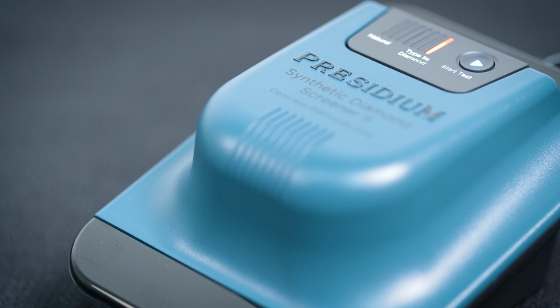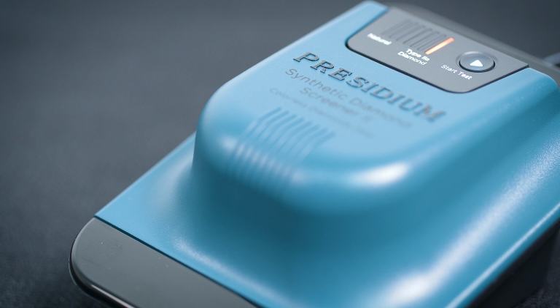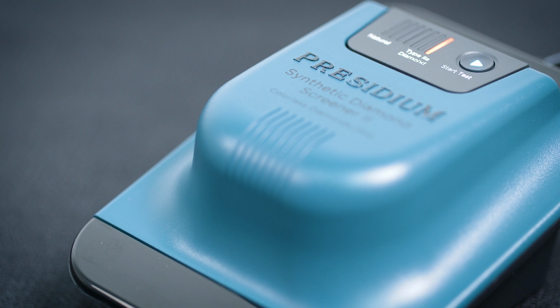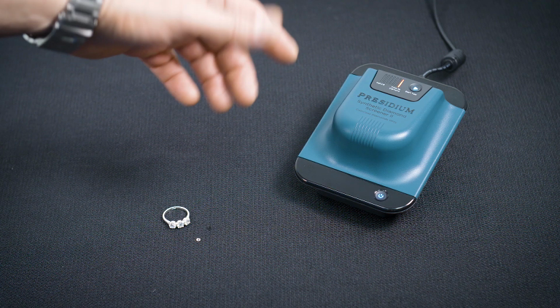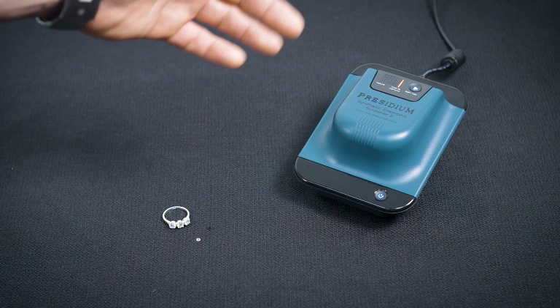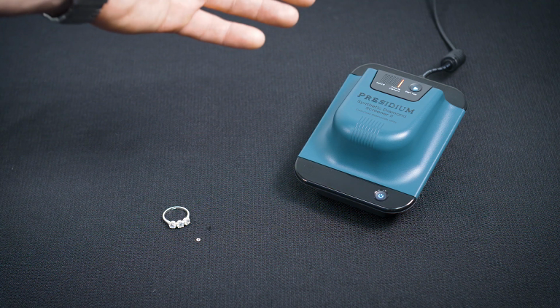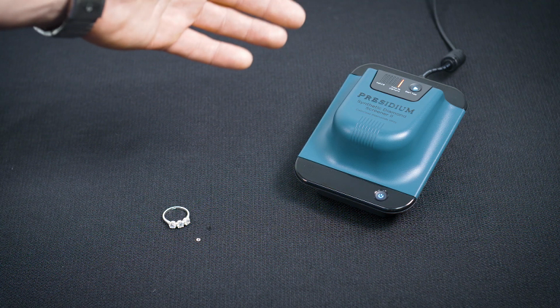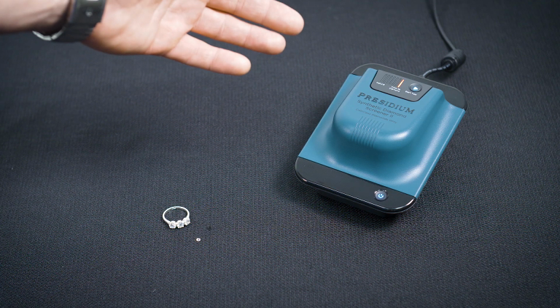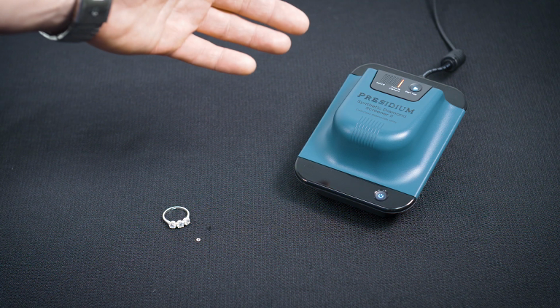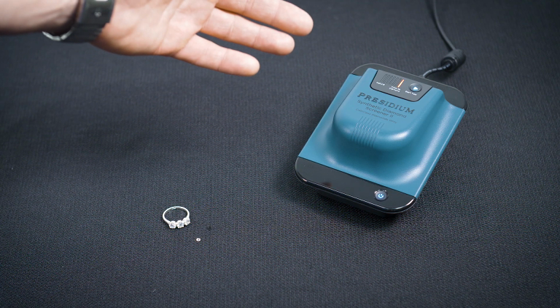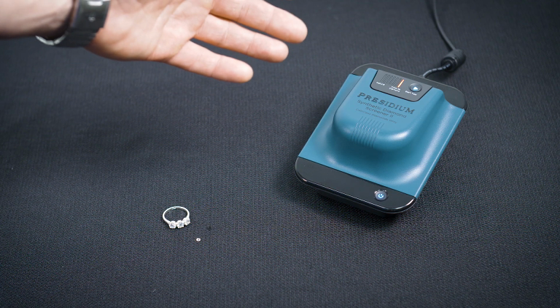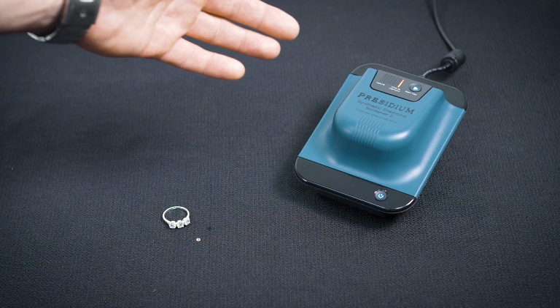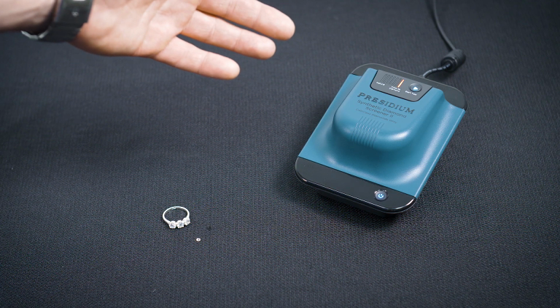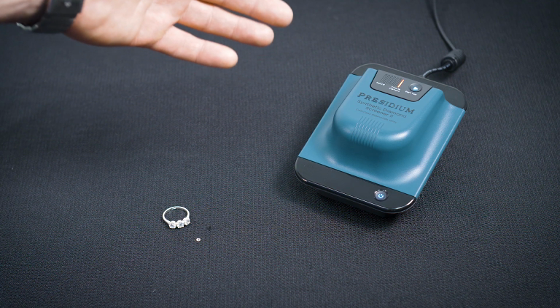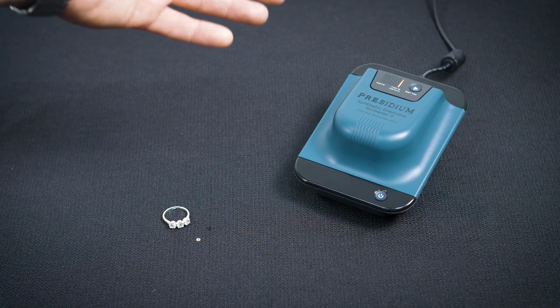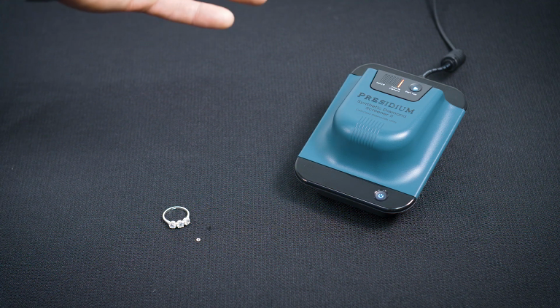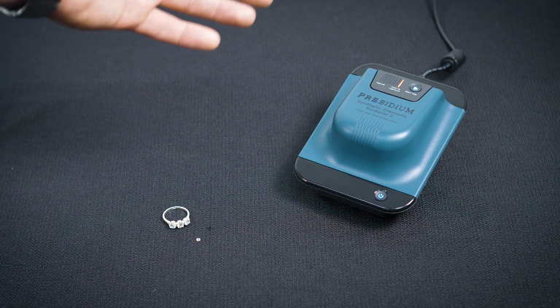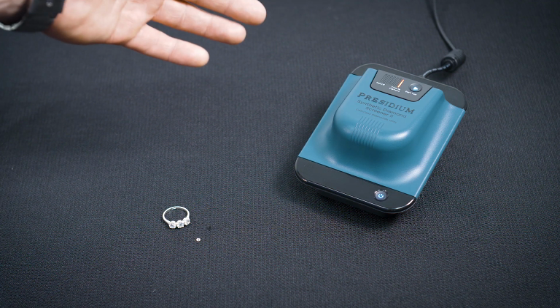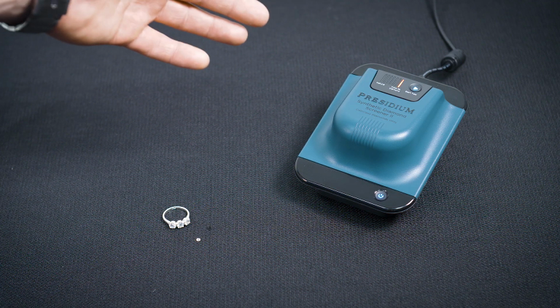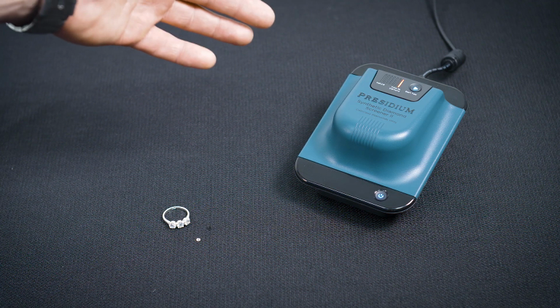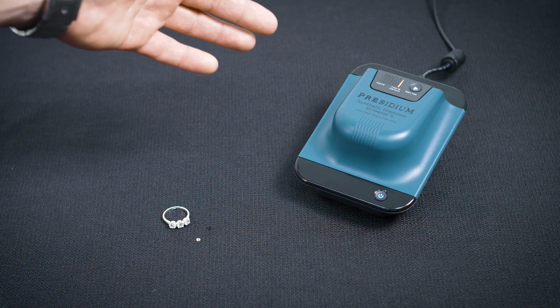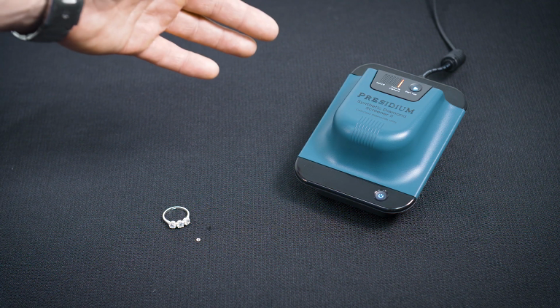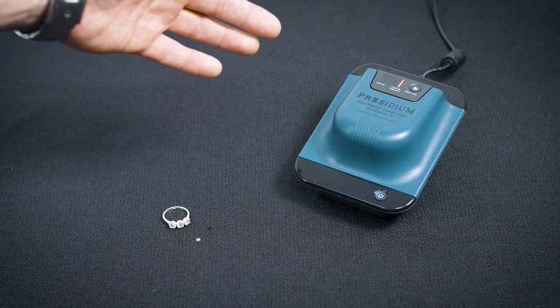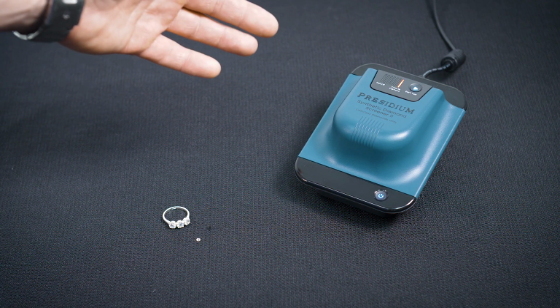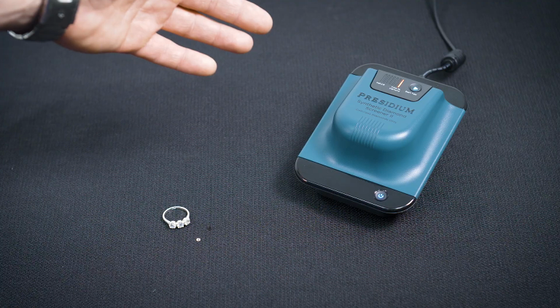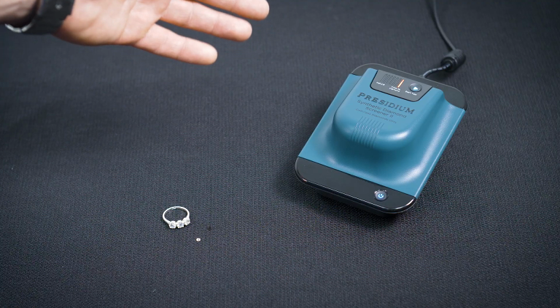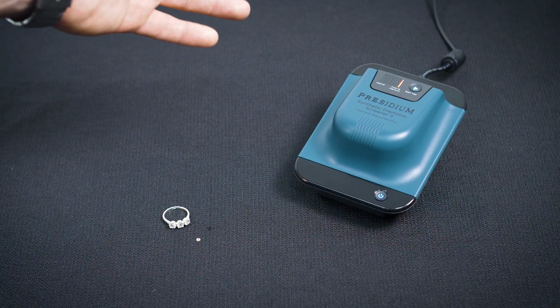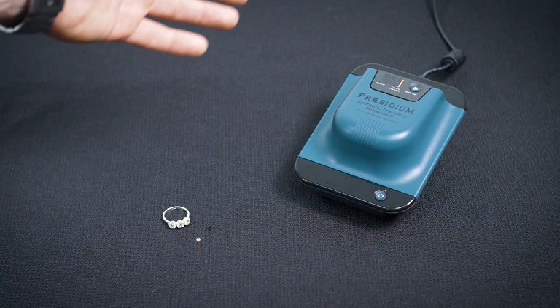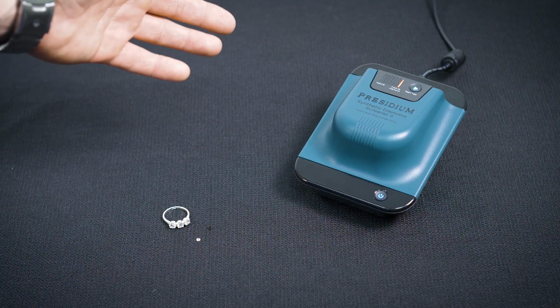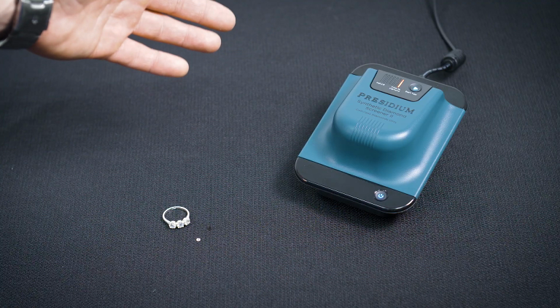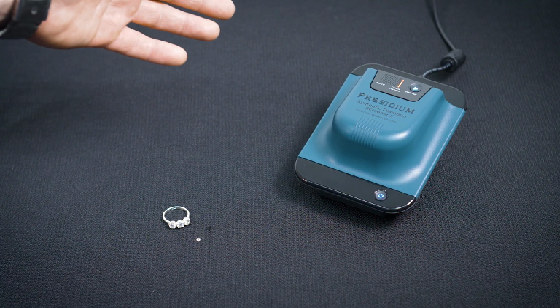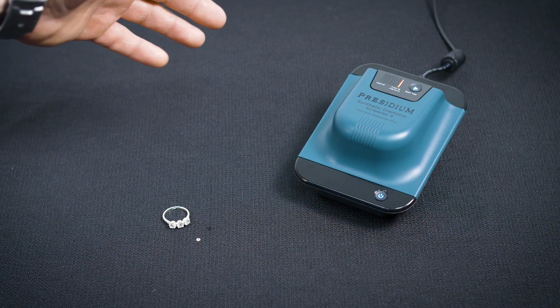Of course, if it's type 2A, it could still be a natural stone, but you should send it off for further testing.